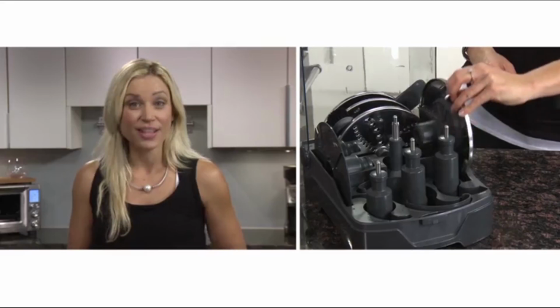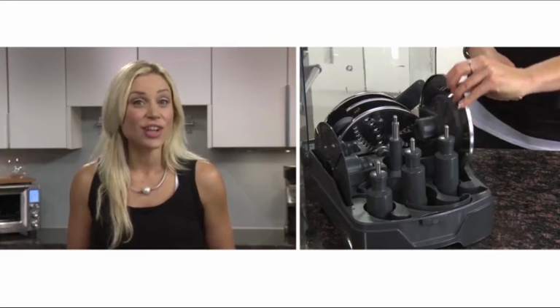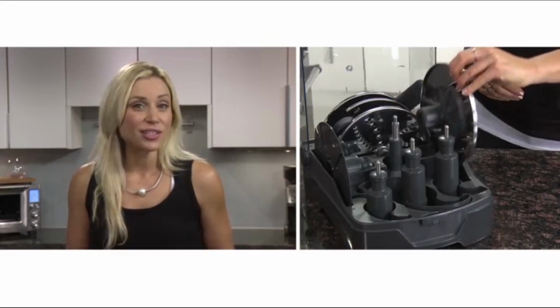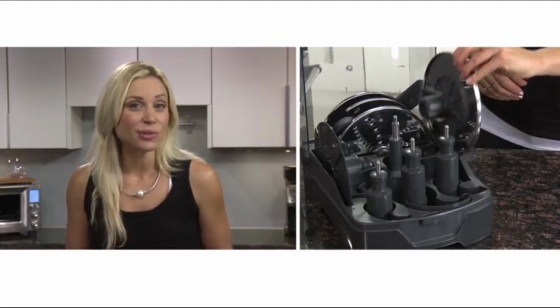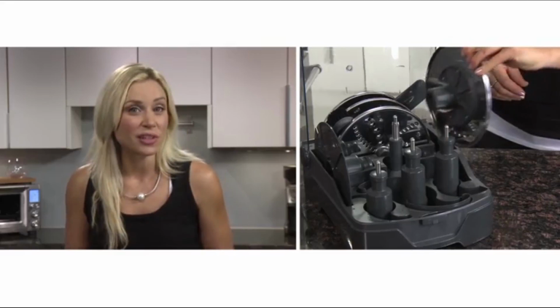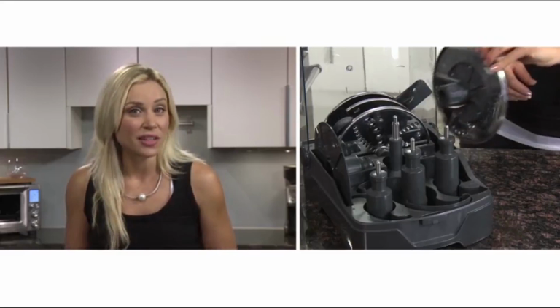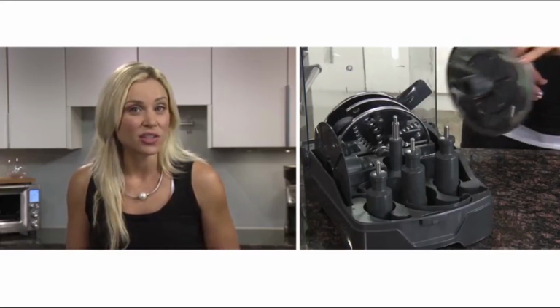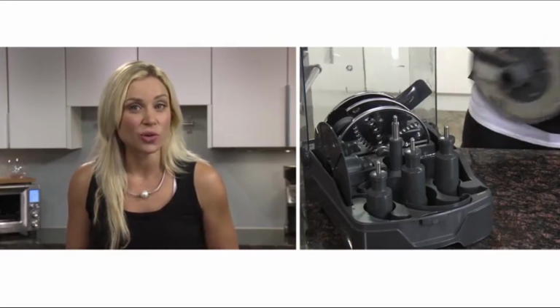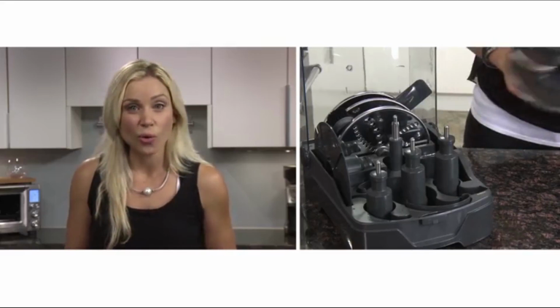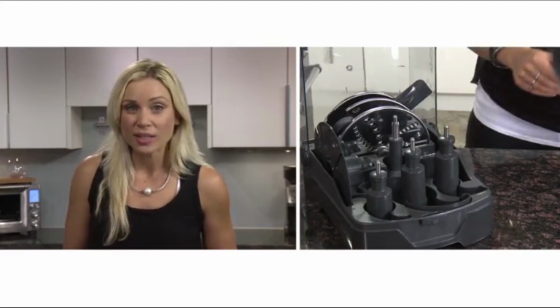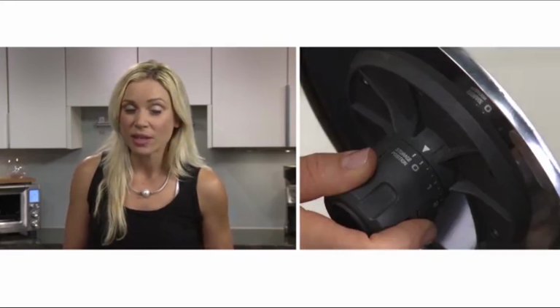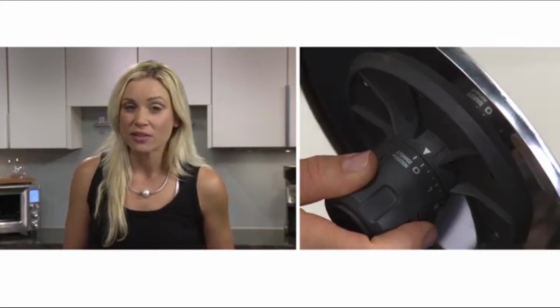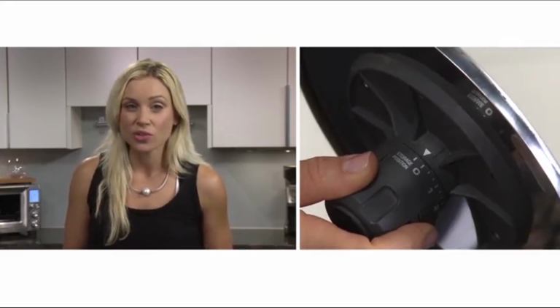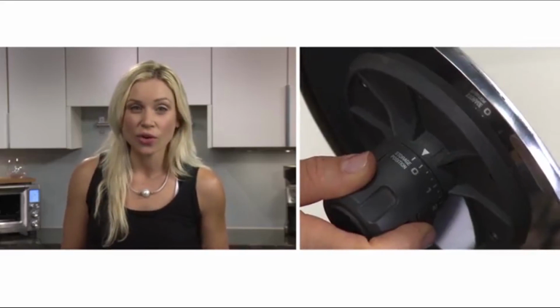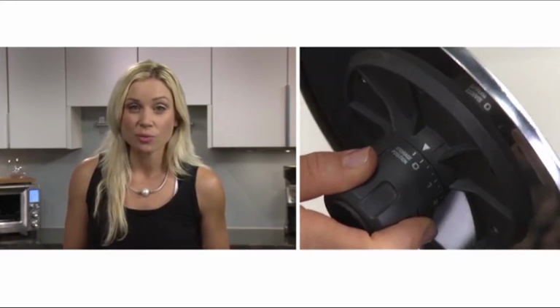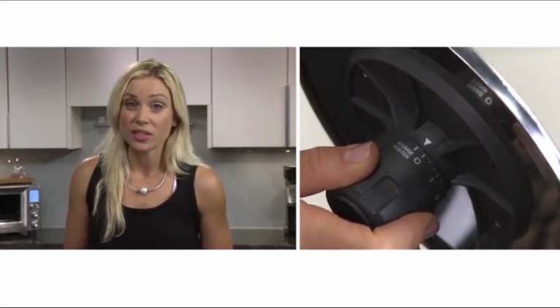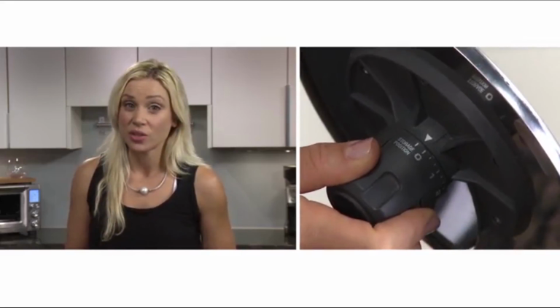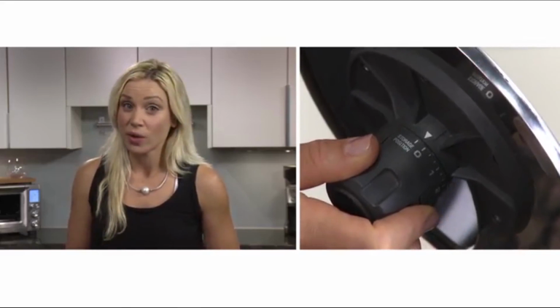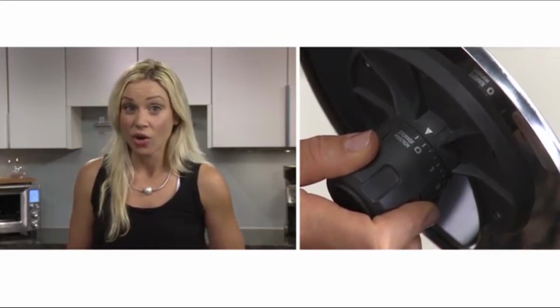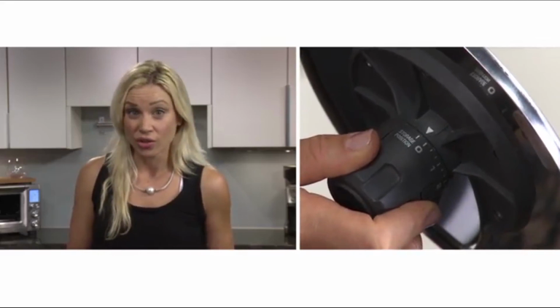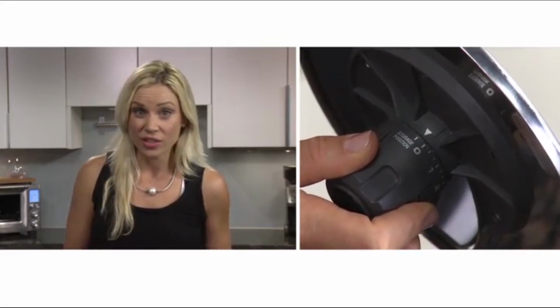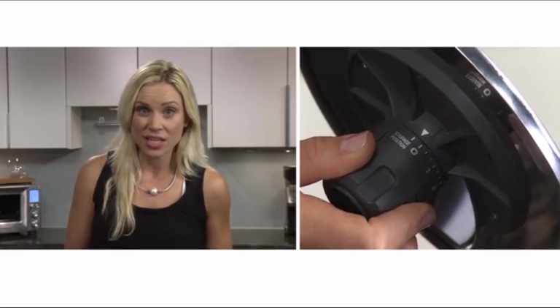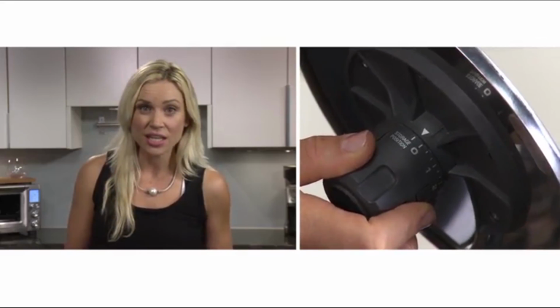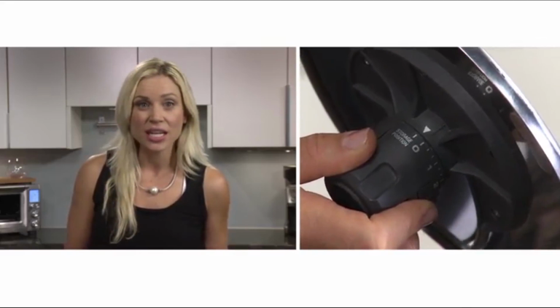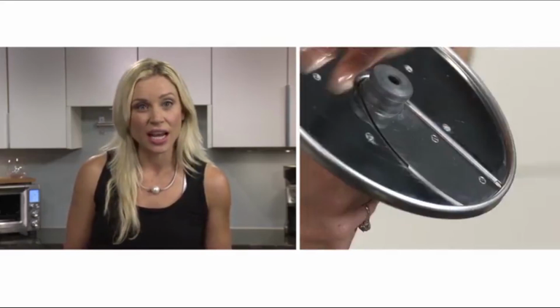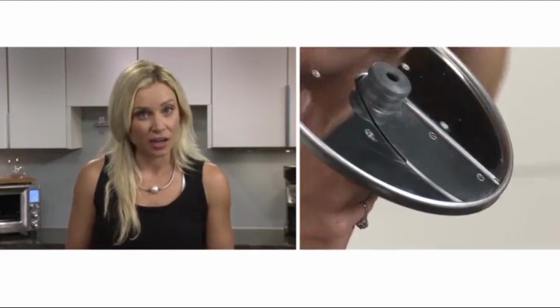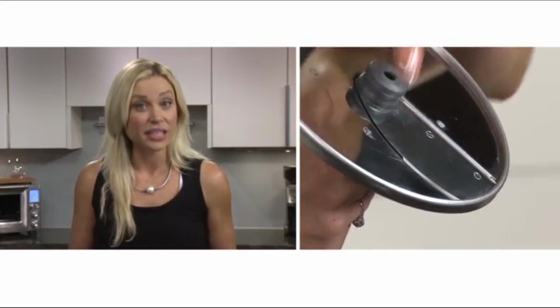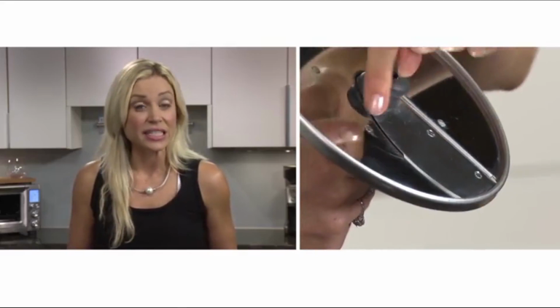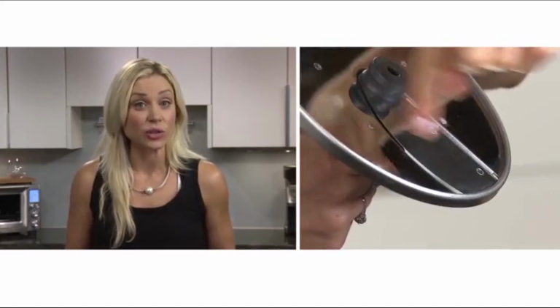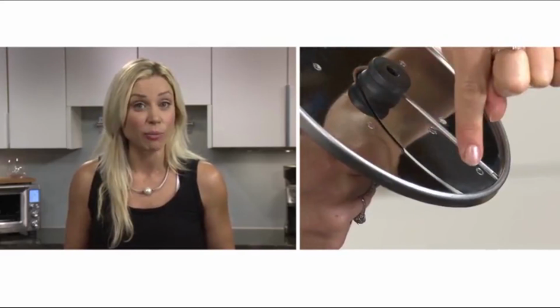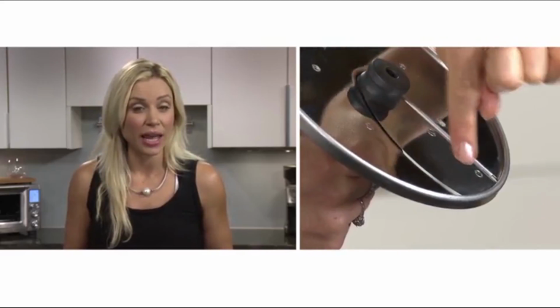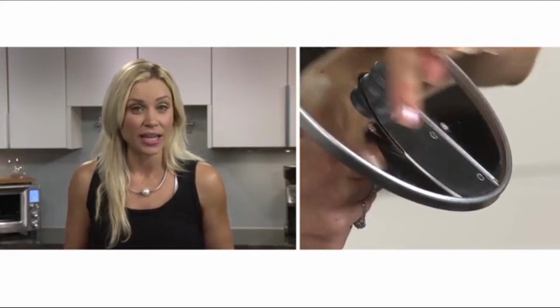The adjustable slicer should always be in the storage position when not in use, and it will conceal the blade.